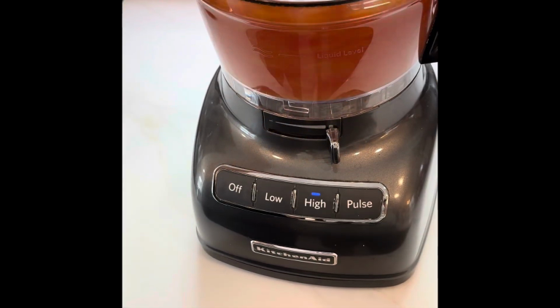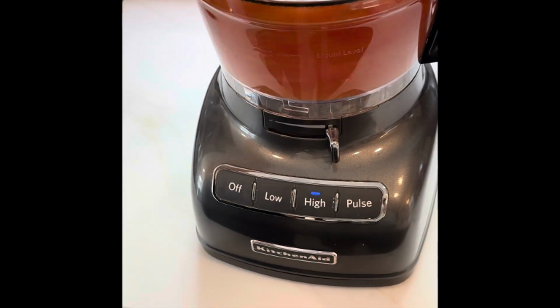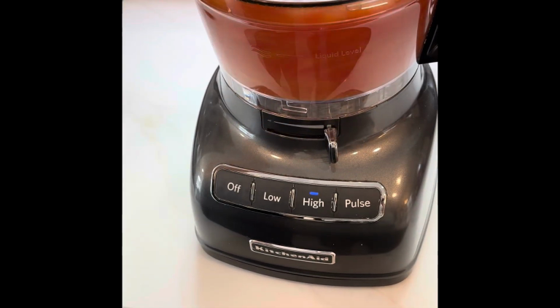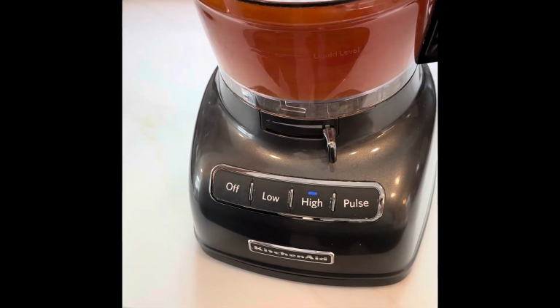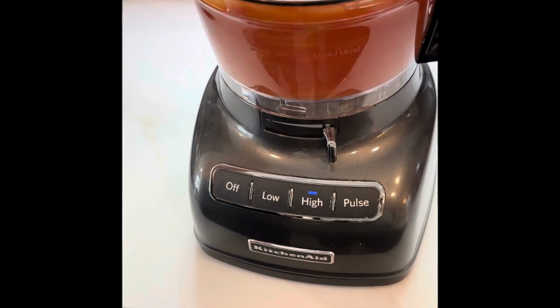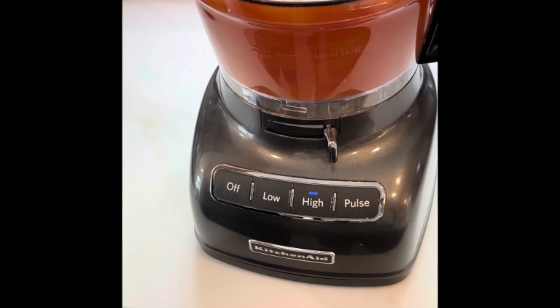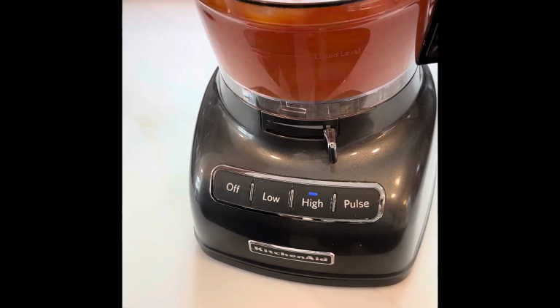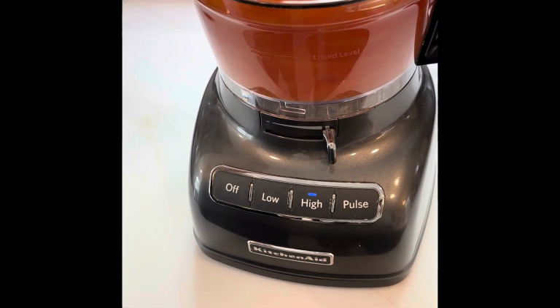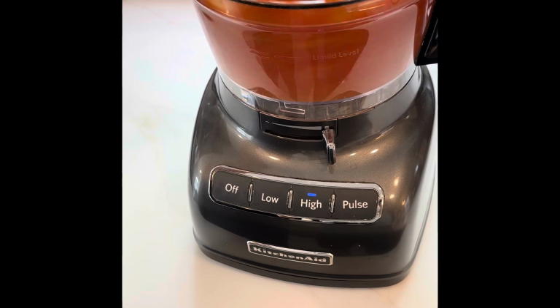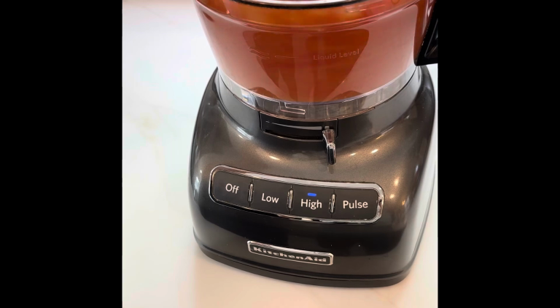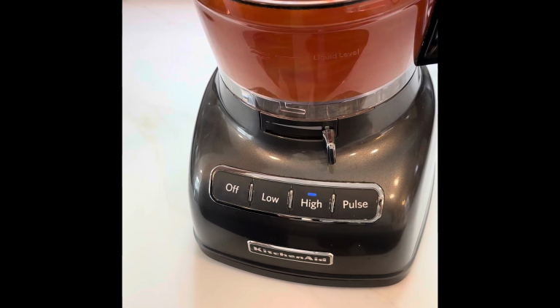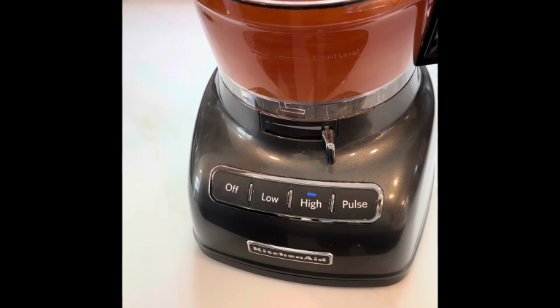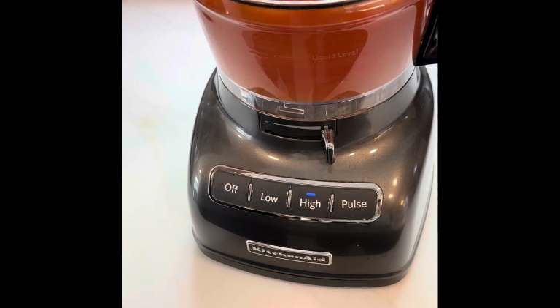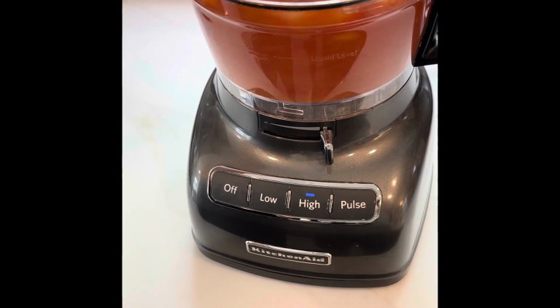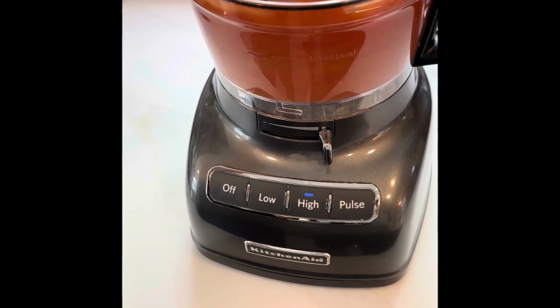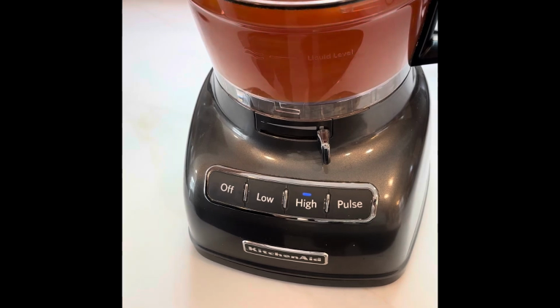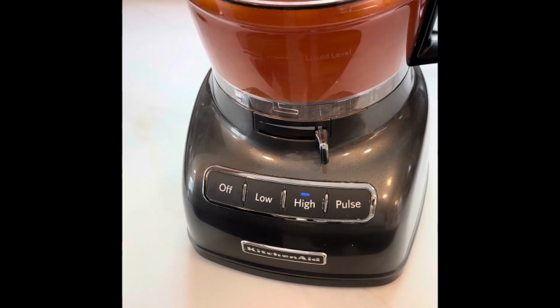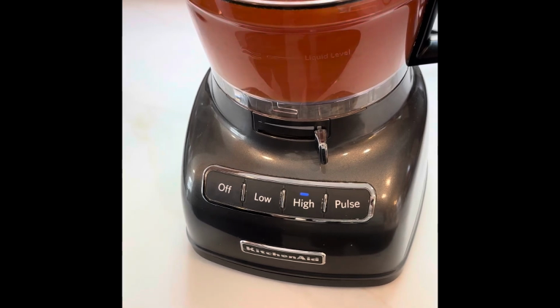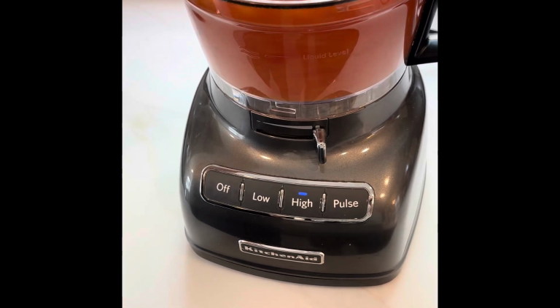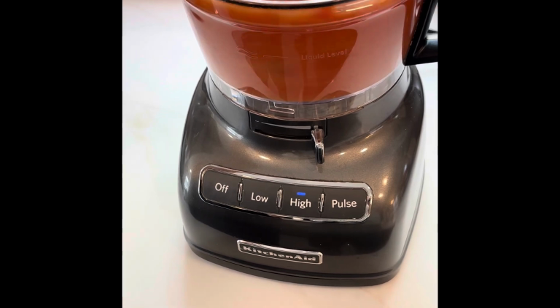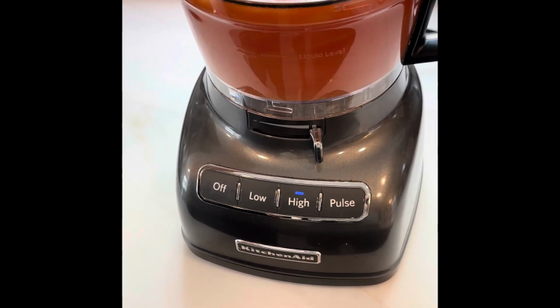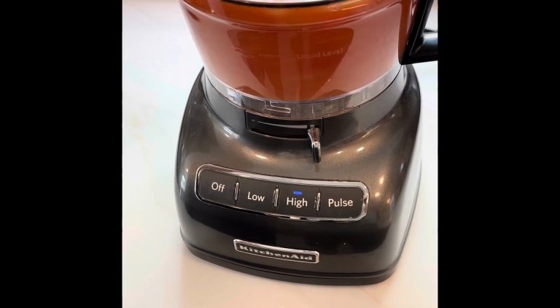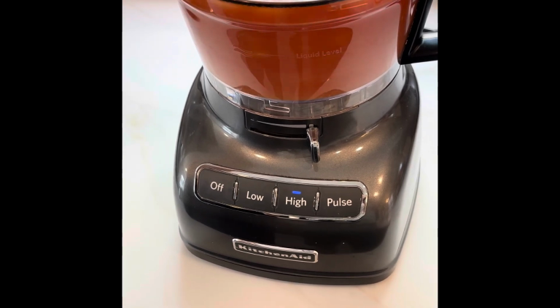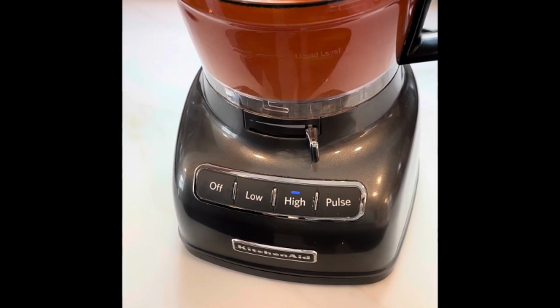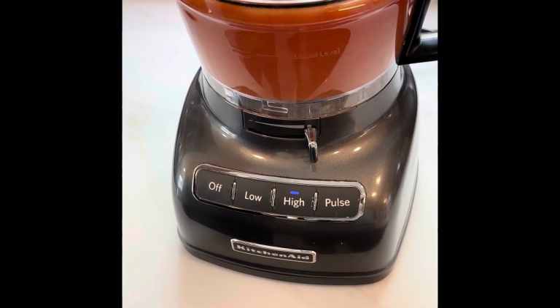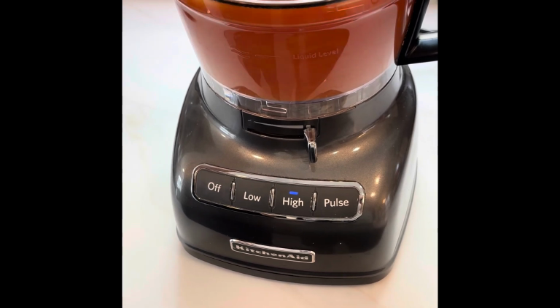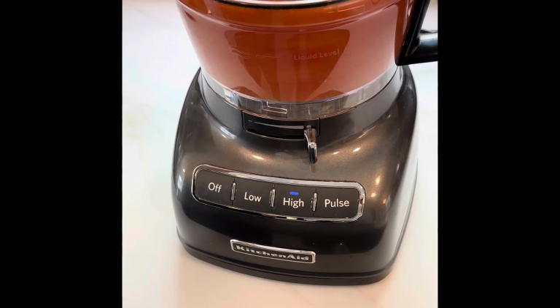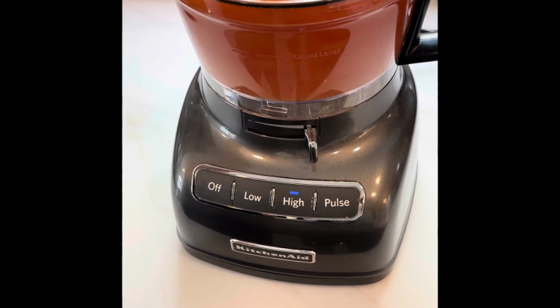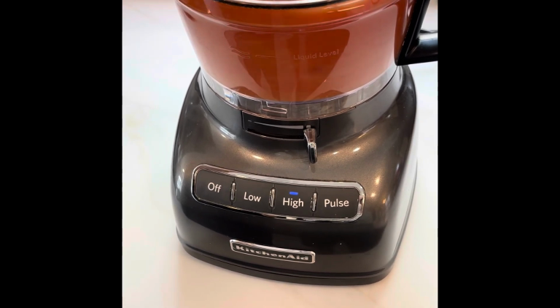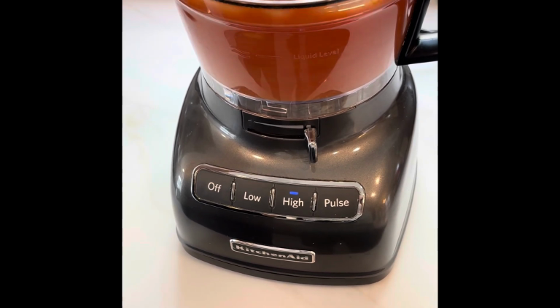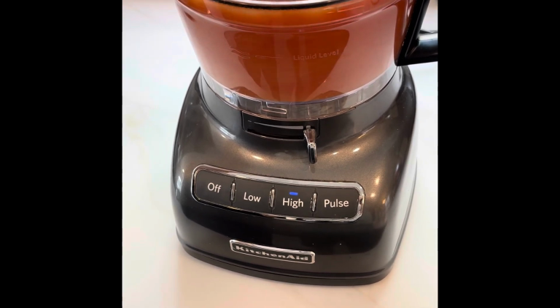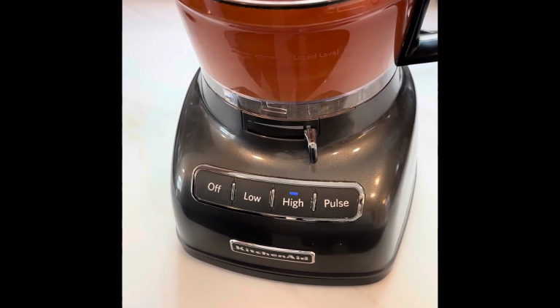Place them into a food processor. It doesn't take more than a few seconds.